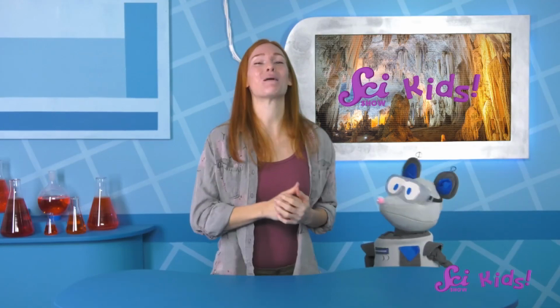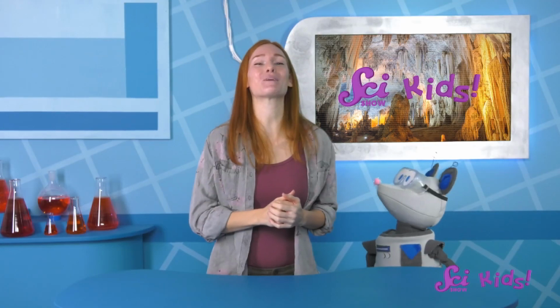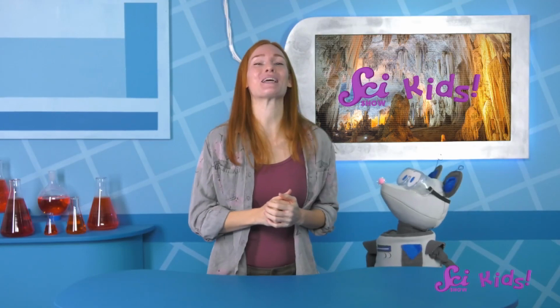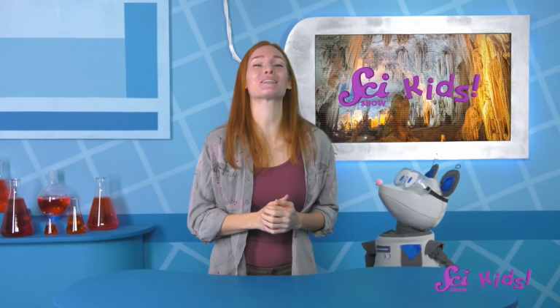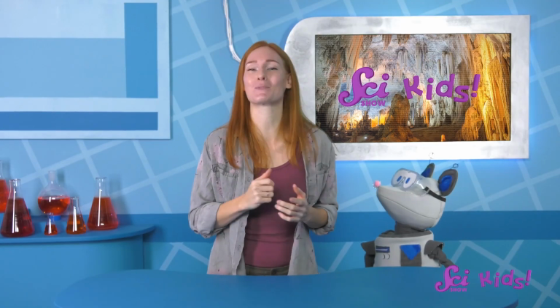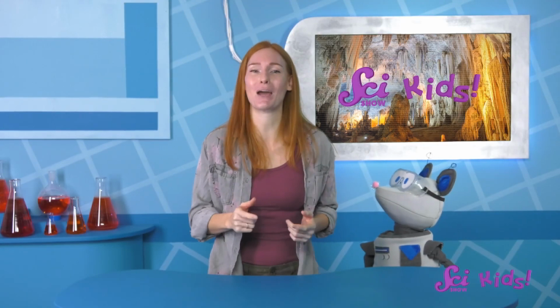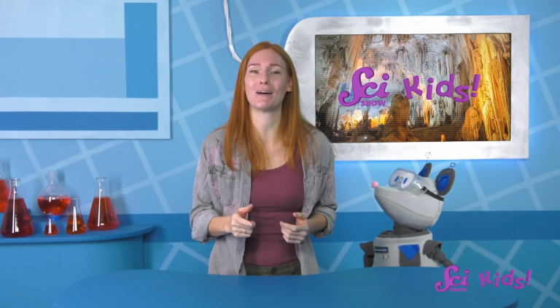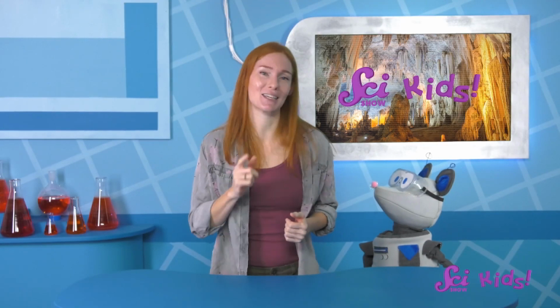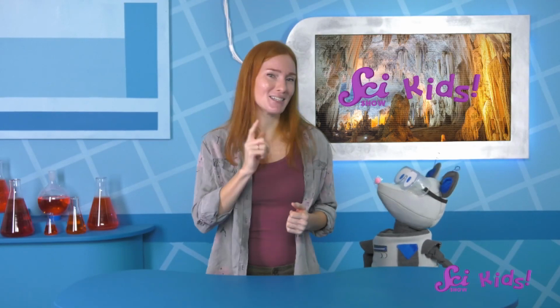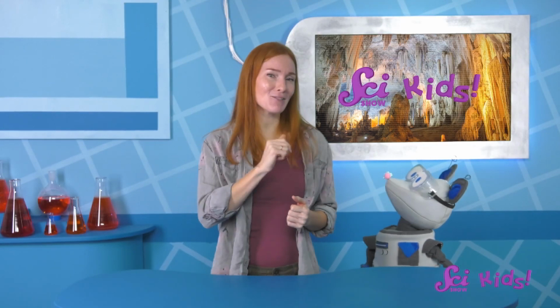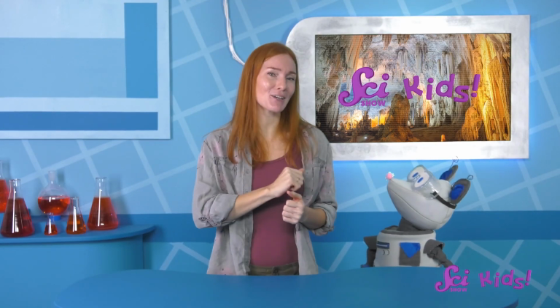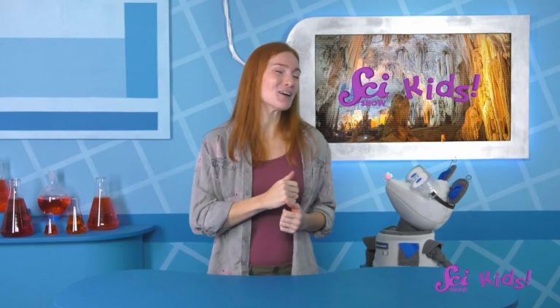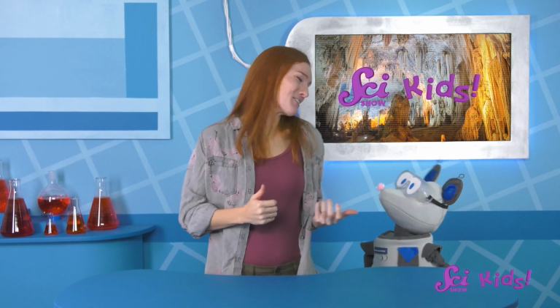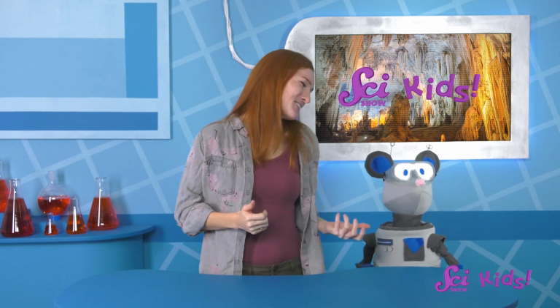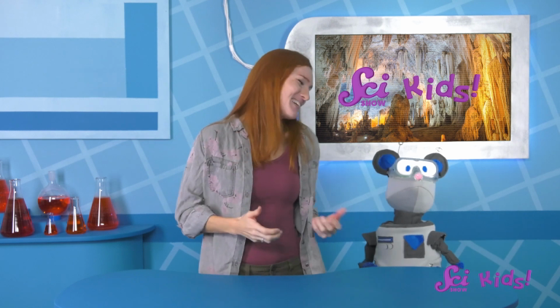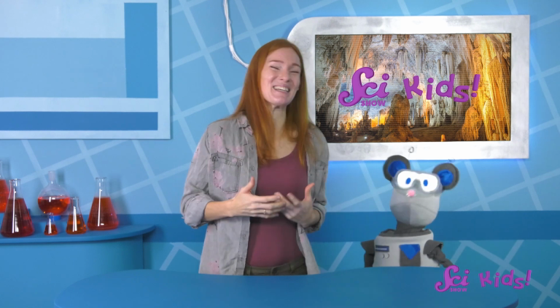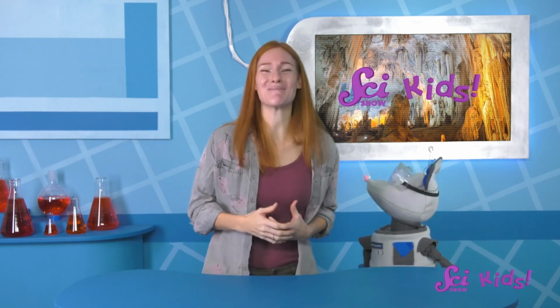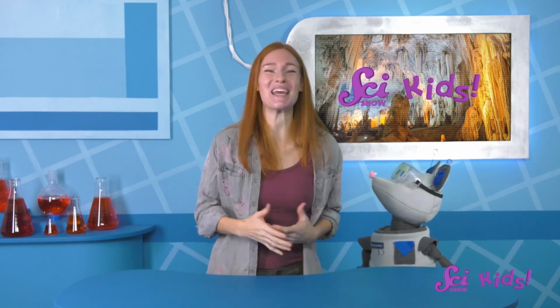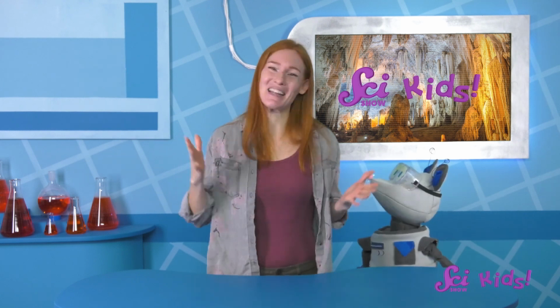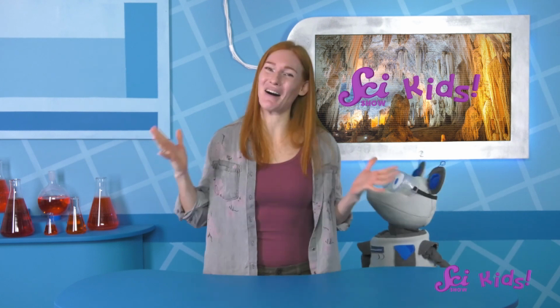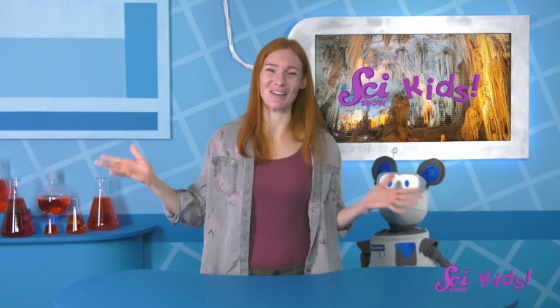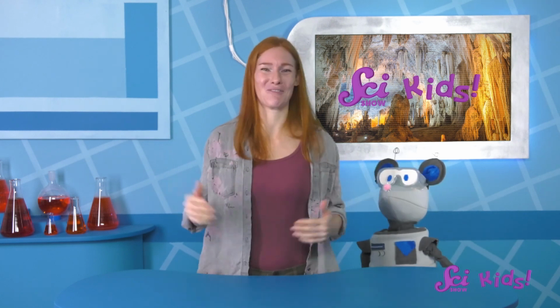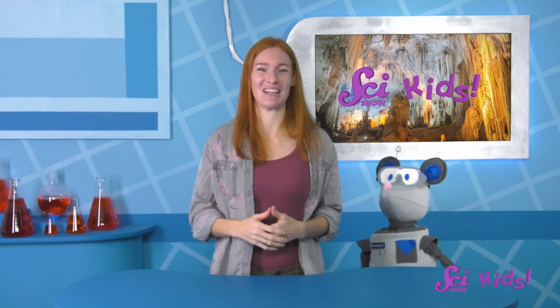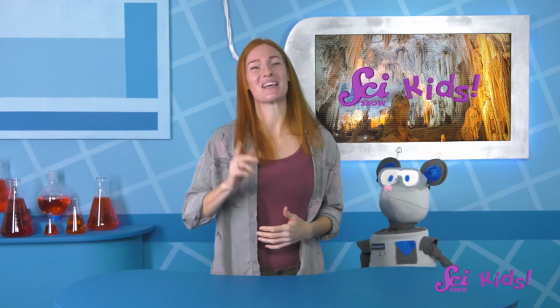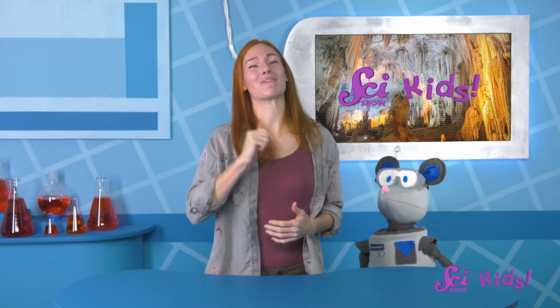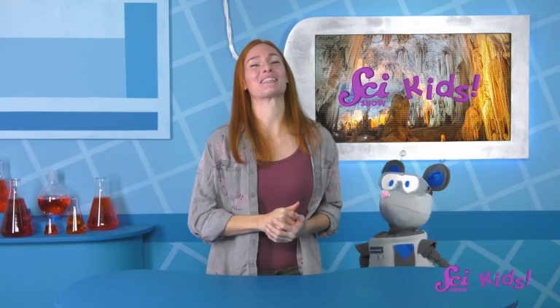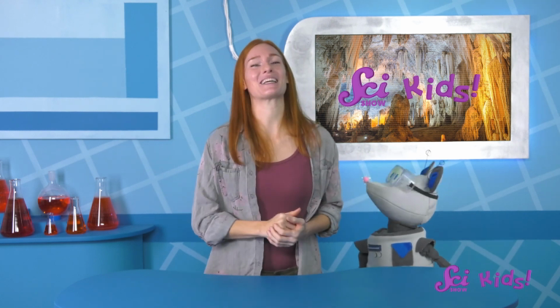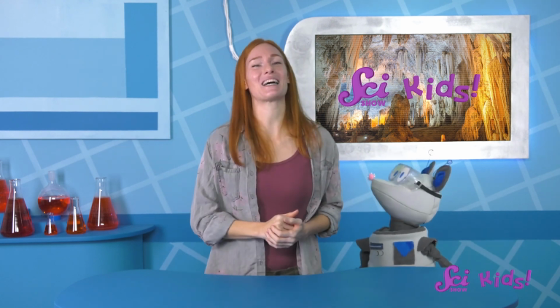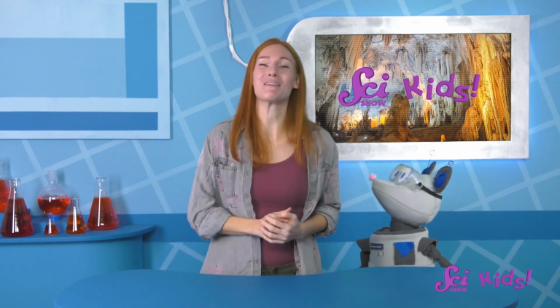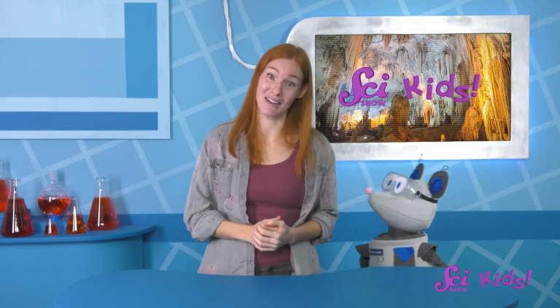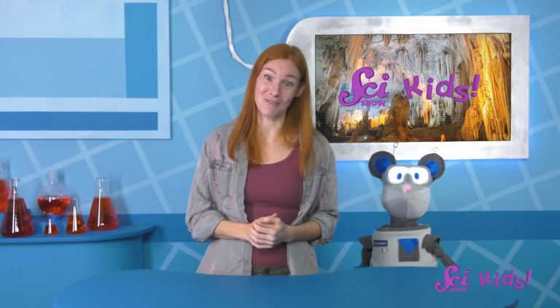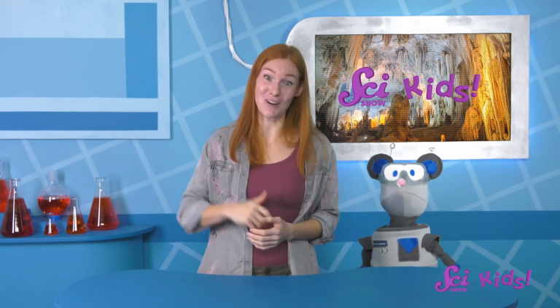Remember to hit the subscribe button to continue learning with Squeaks, me, and all our friends! And we'll see you next time, here at the fort!